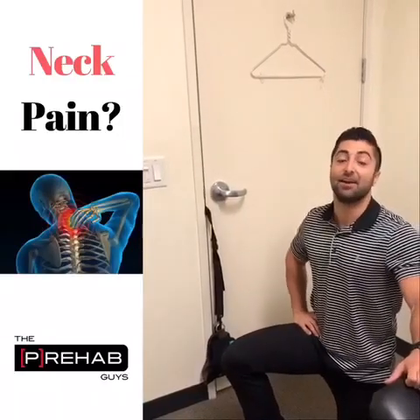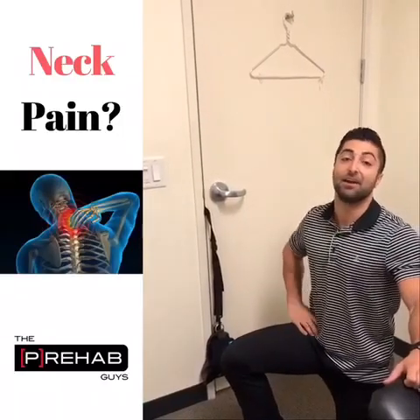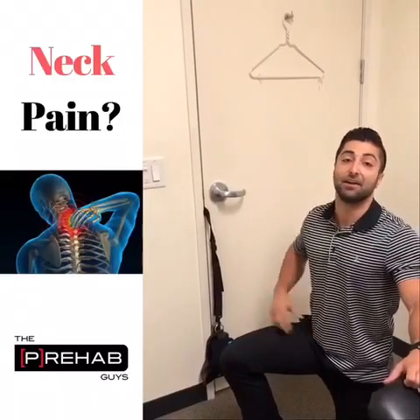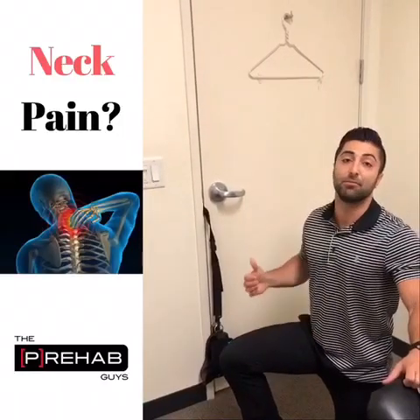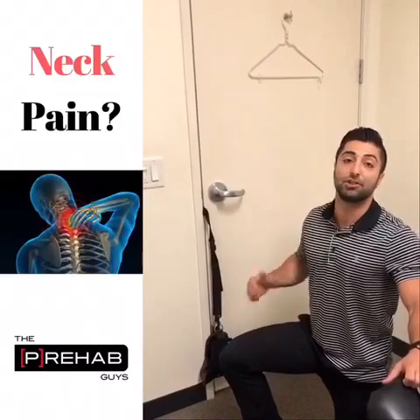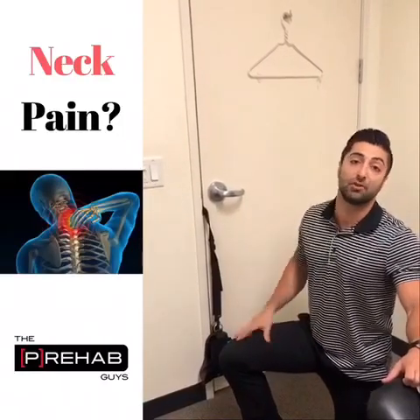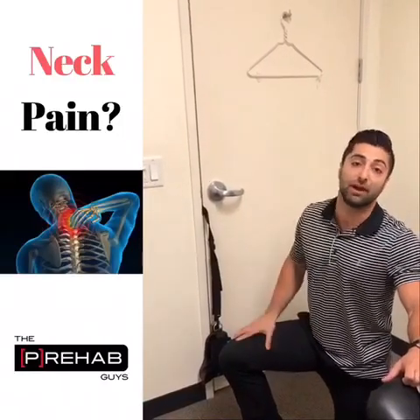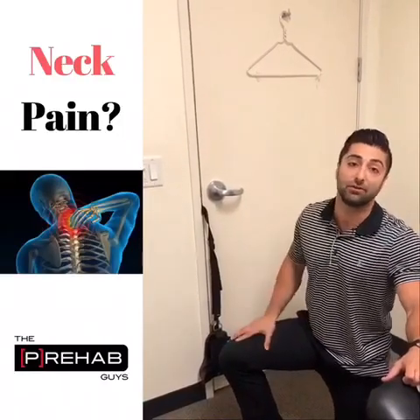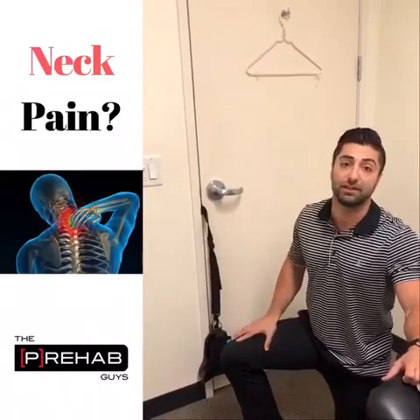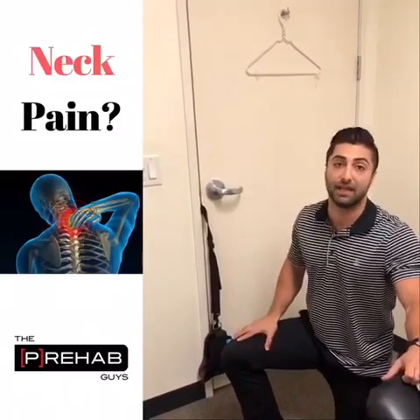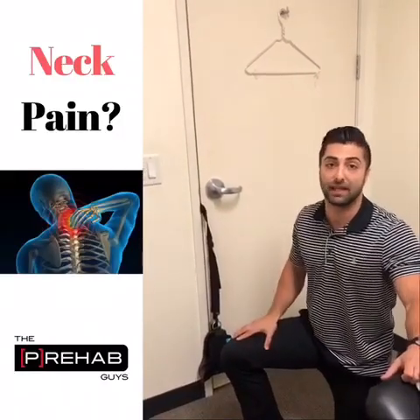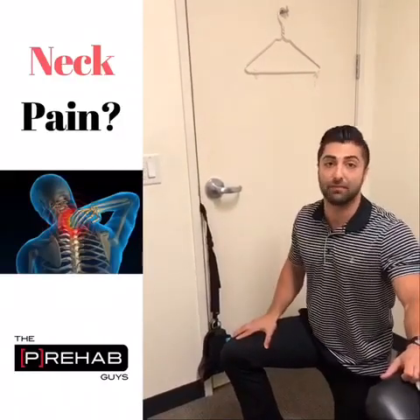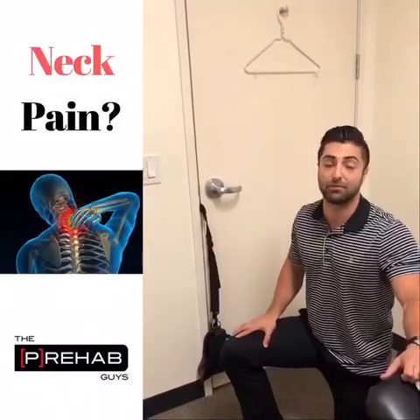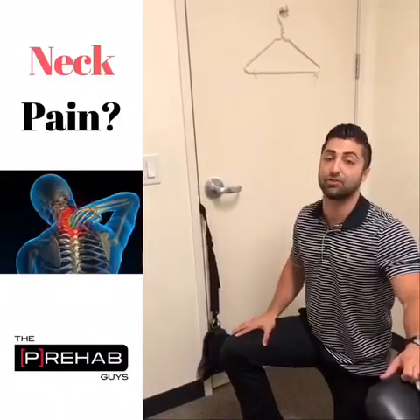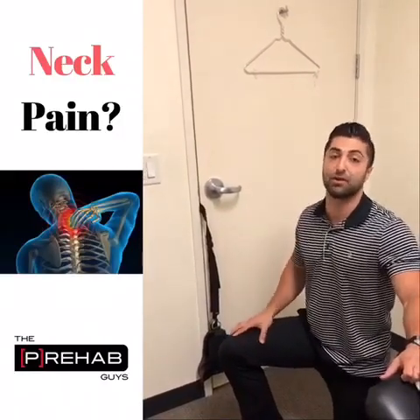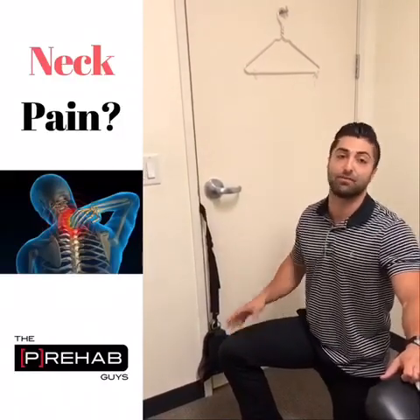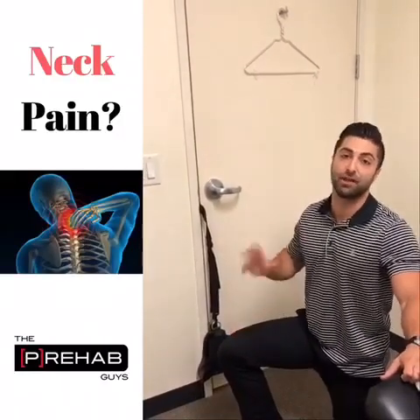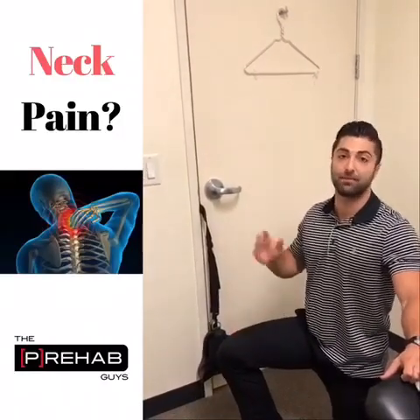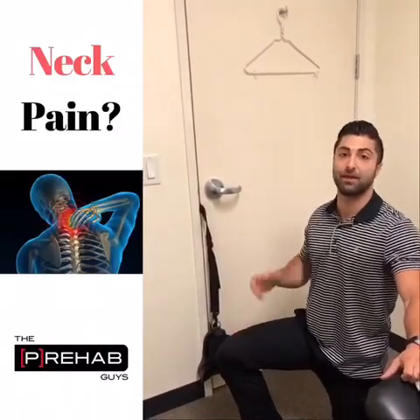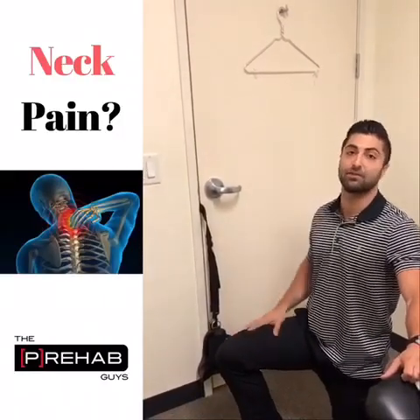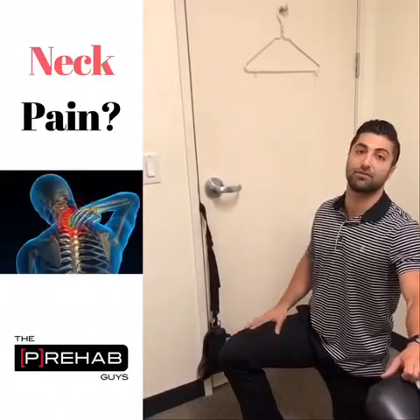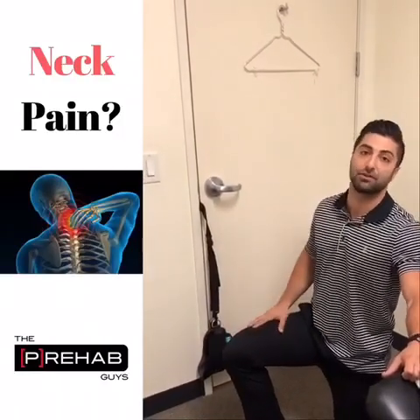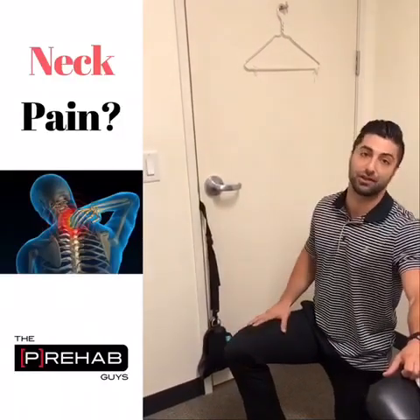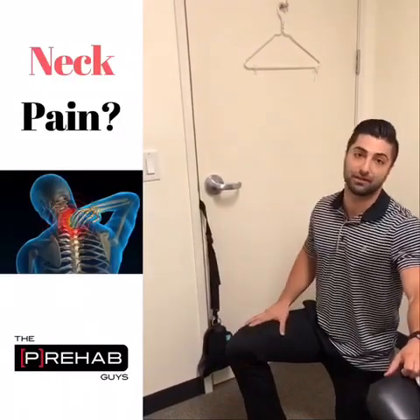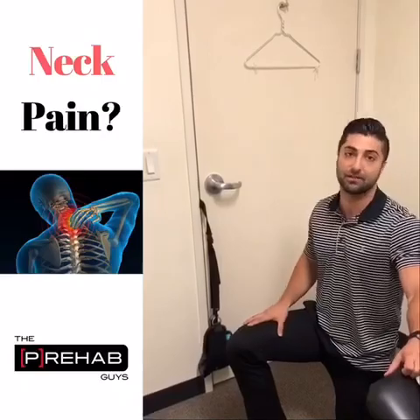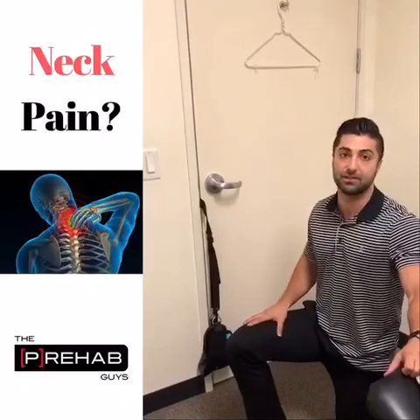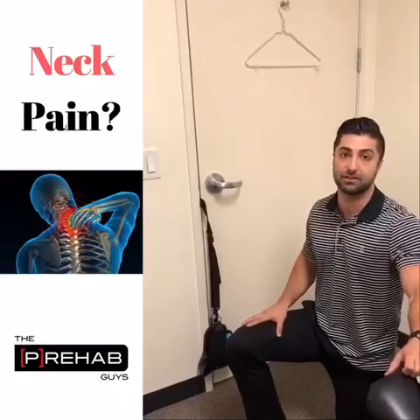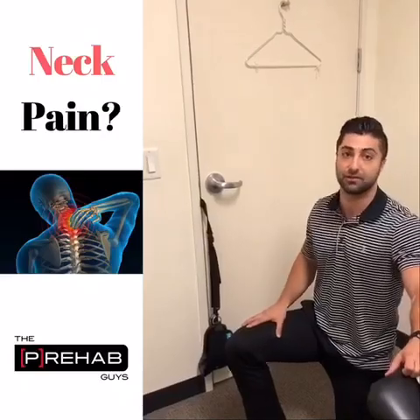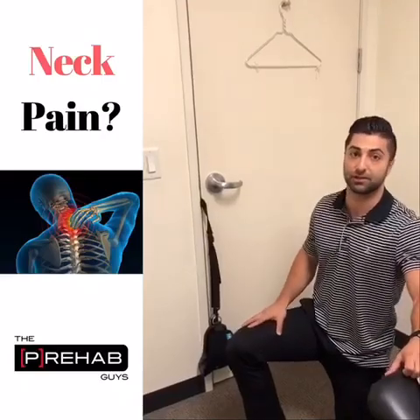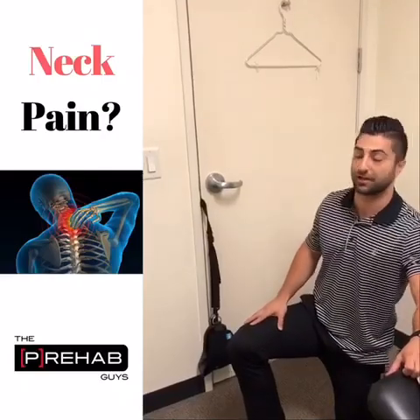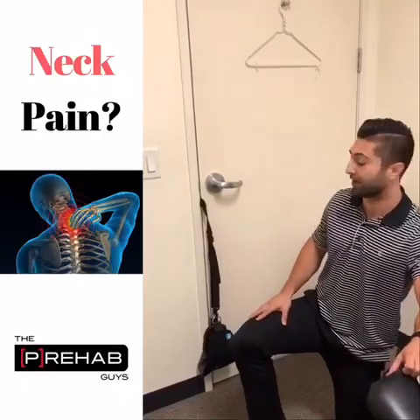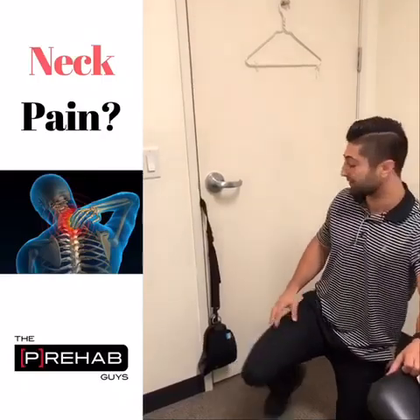Here I'm going to show you how to use the neck hammock, which is great for neck pain, cervicogenic dizziness, and cervicogenic headaches.